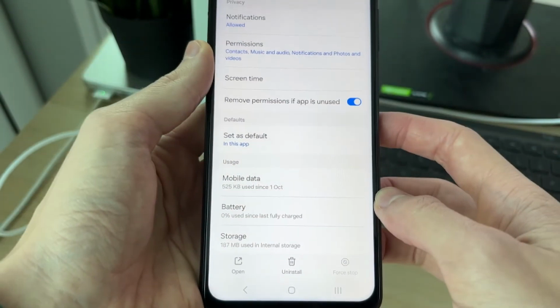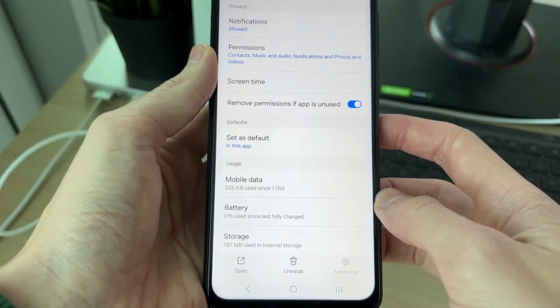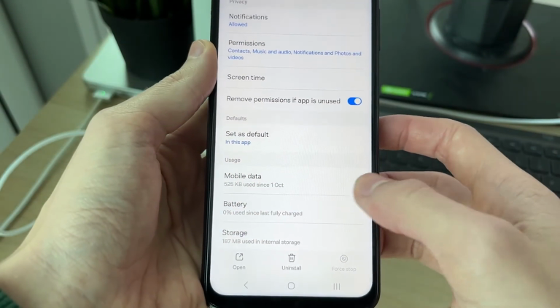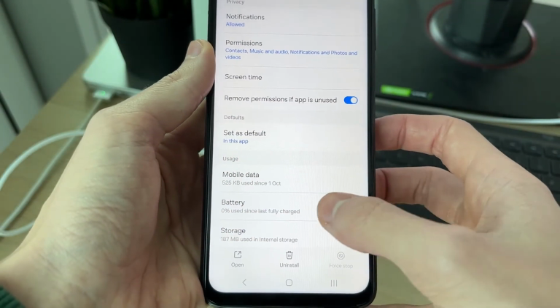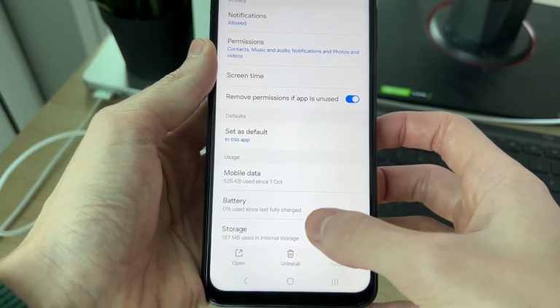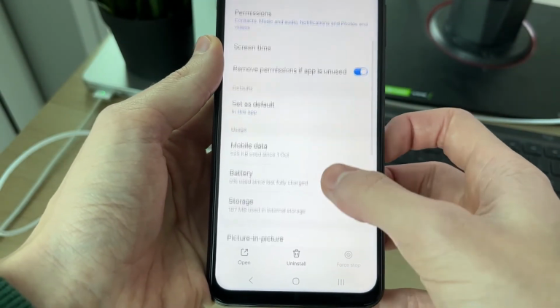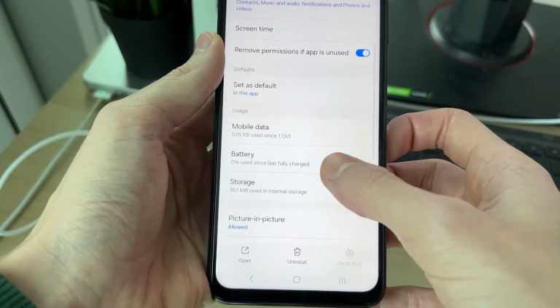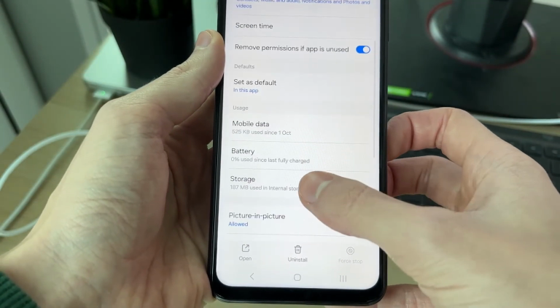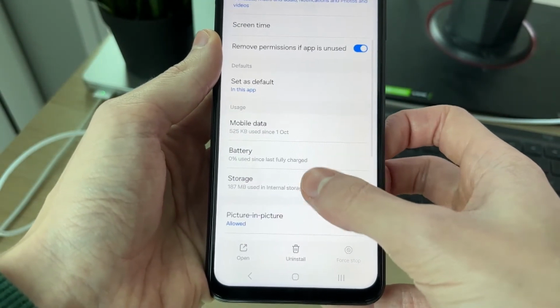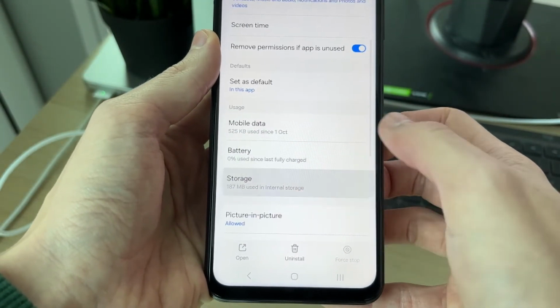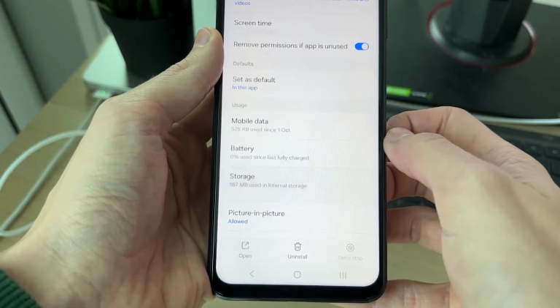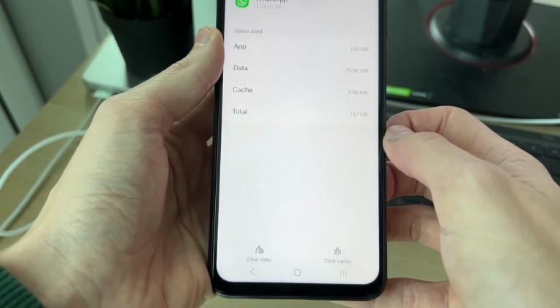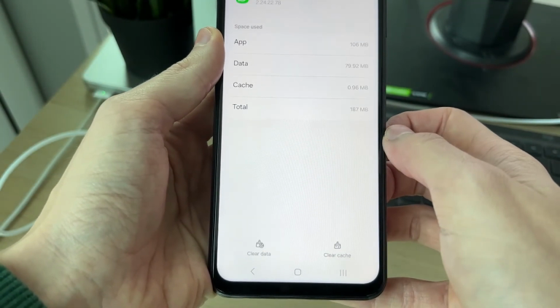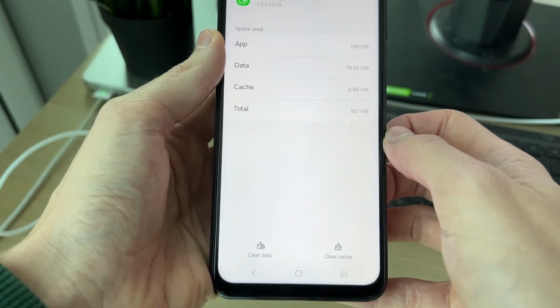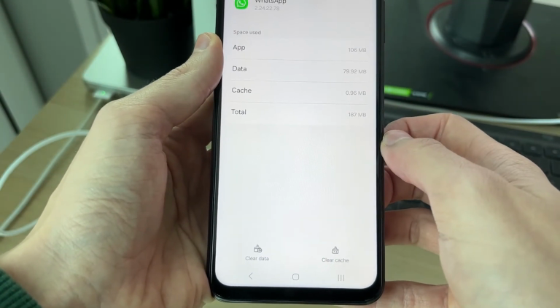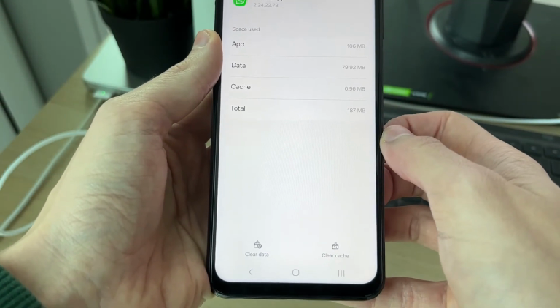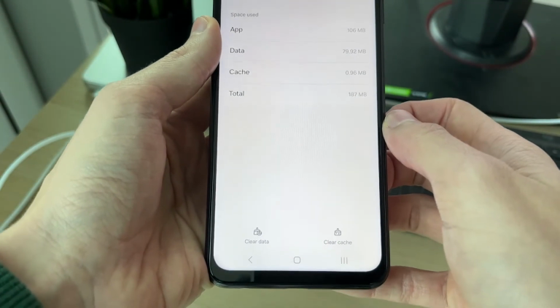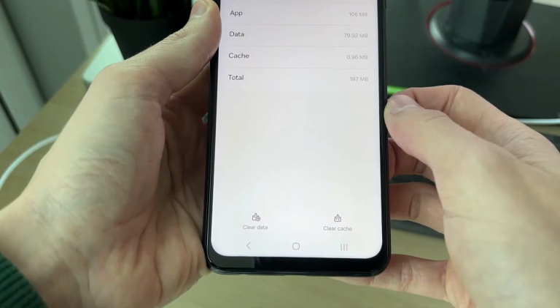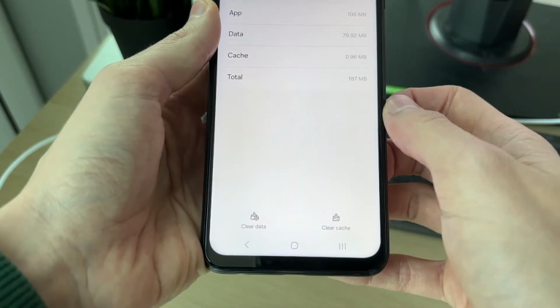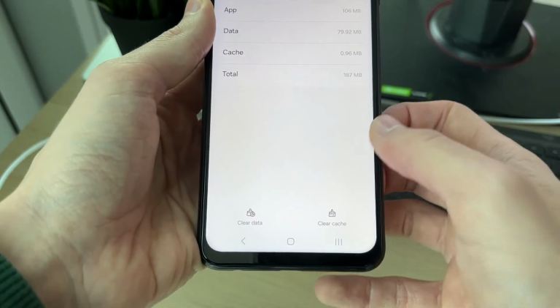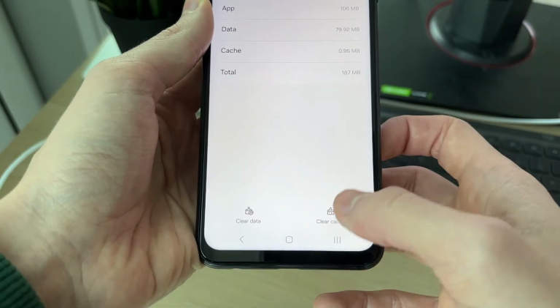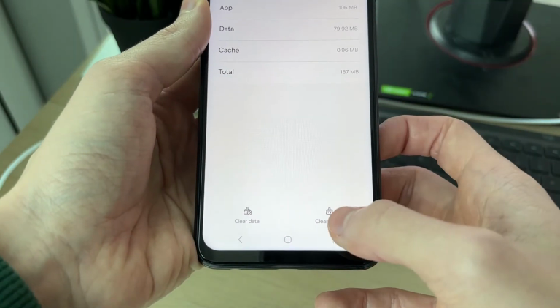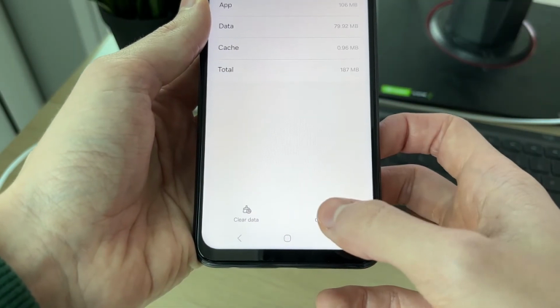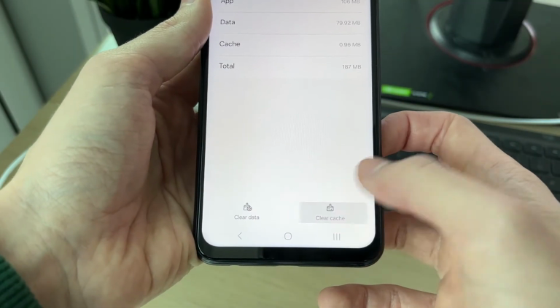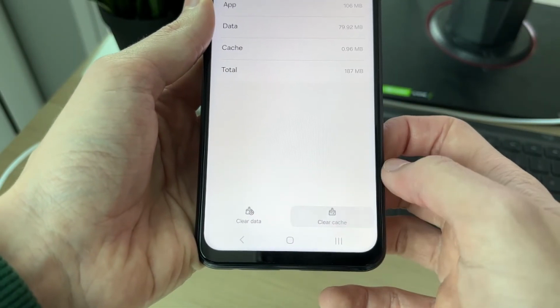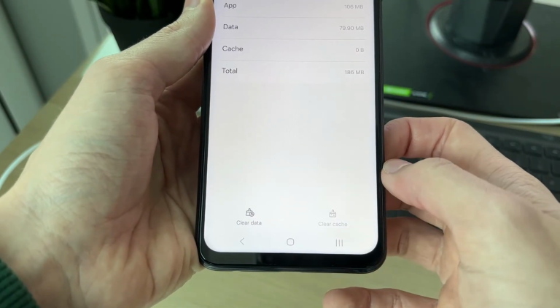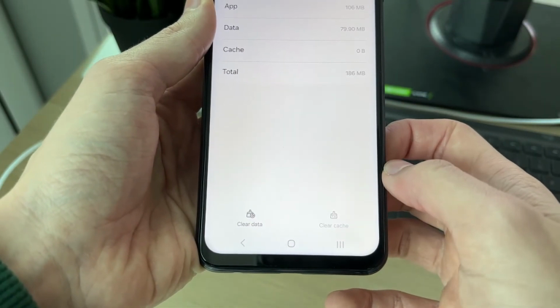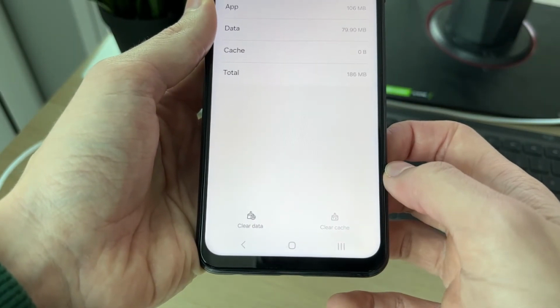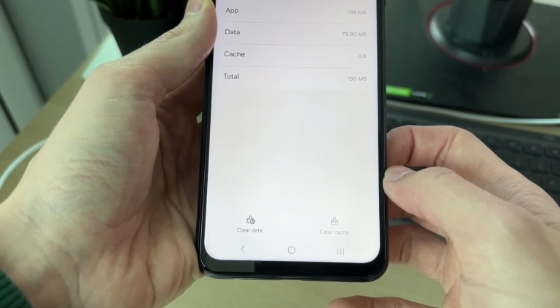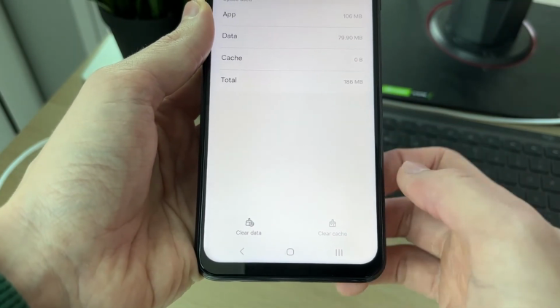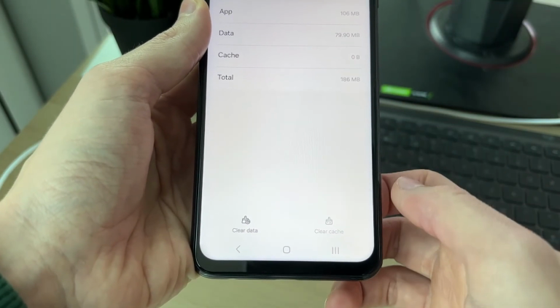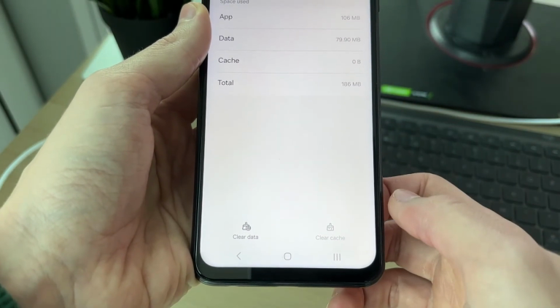Next, go into Storage and click on Clear Cache in the bottom right, like so.